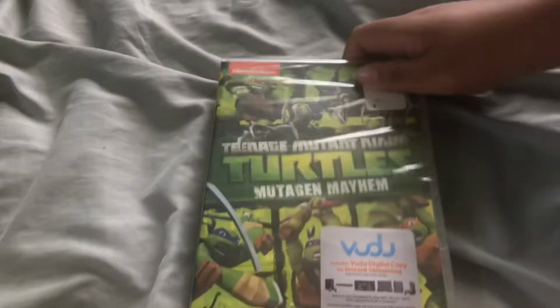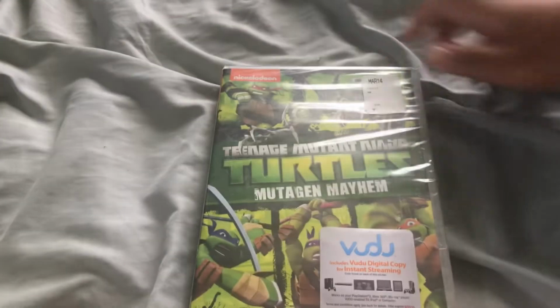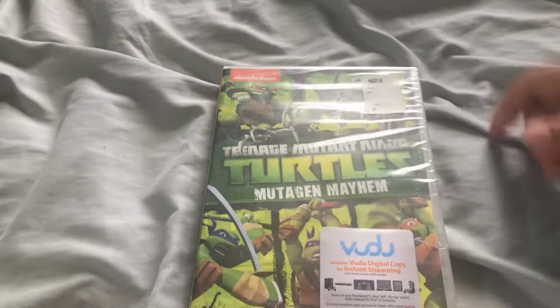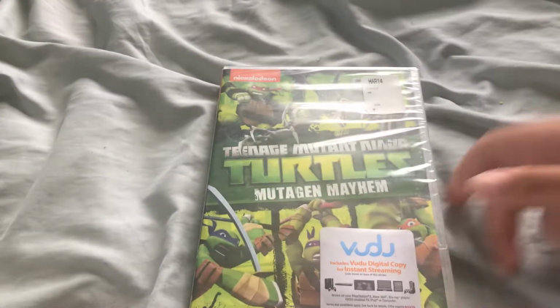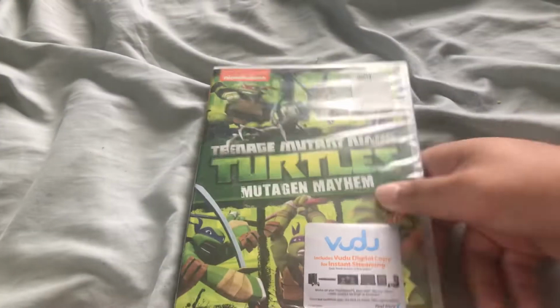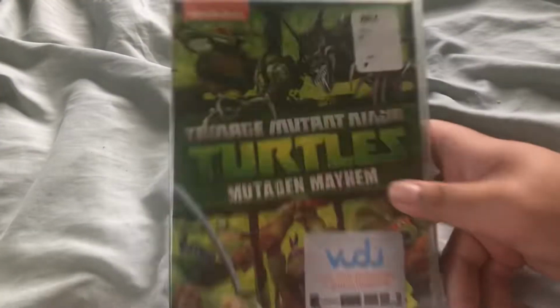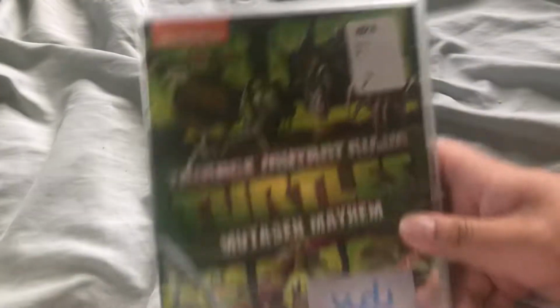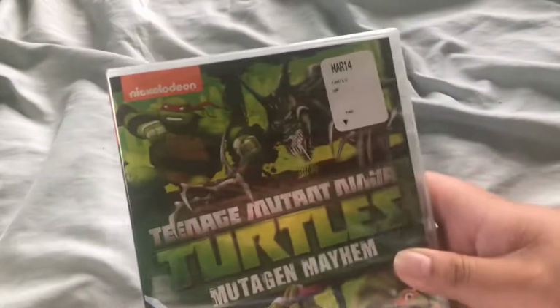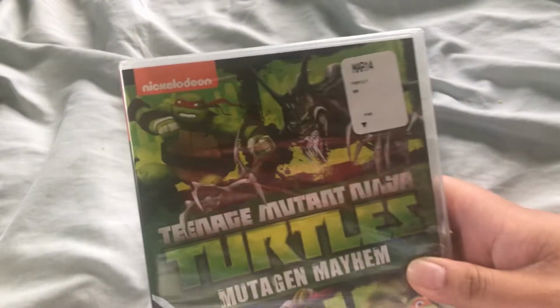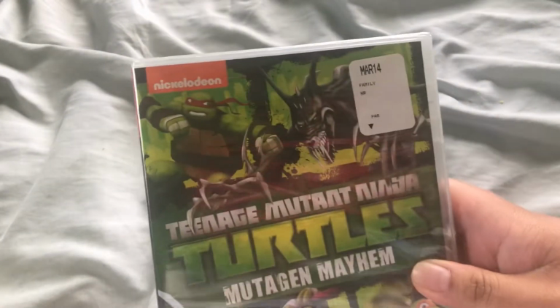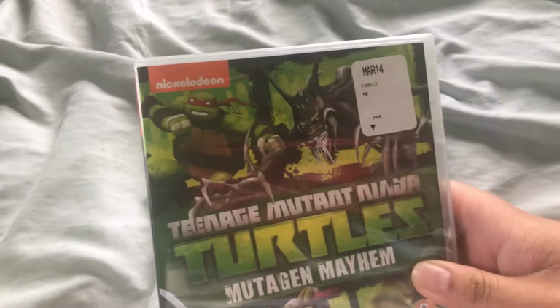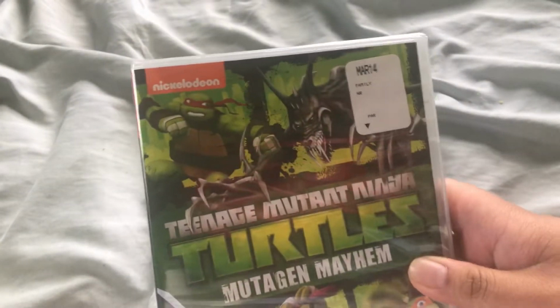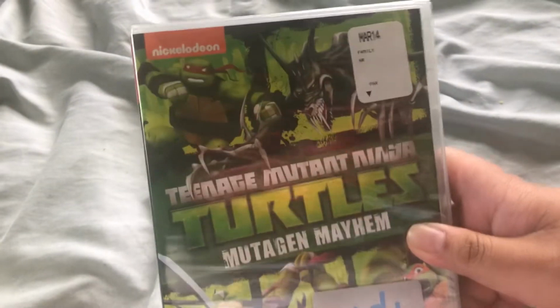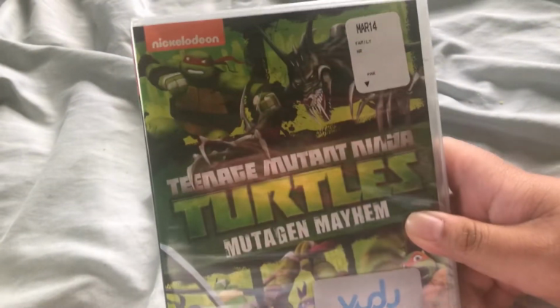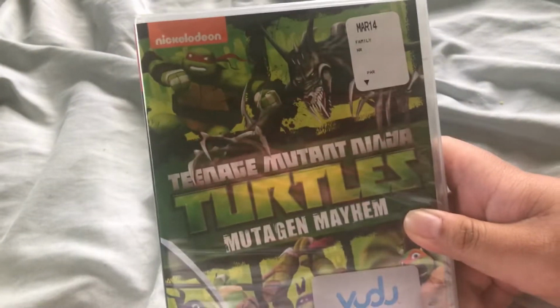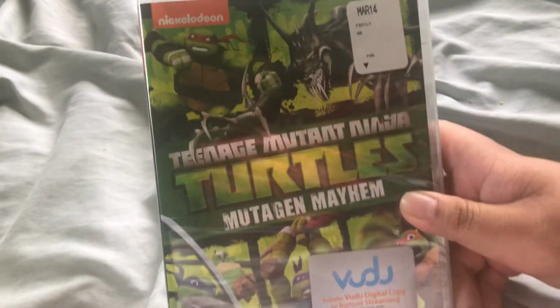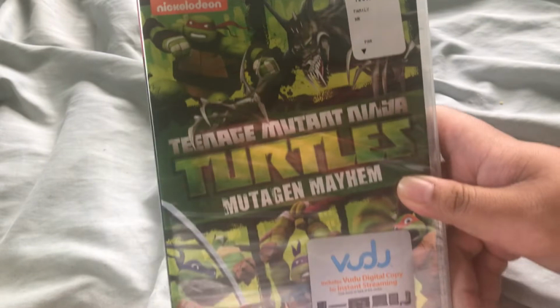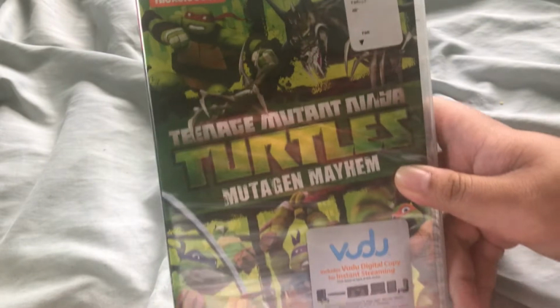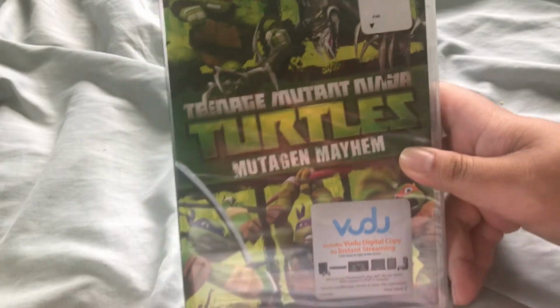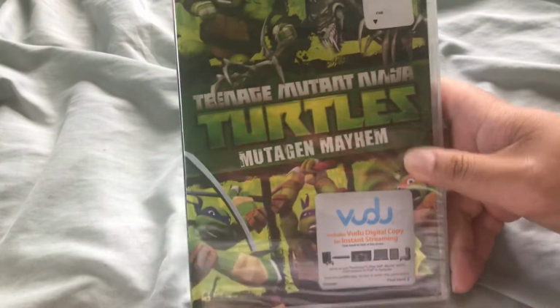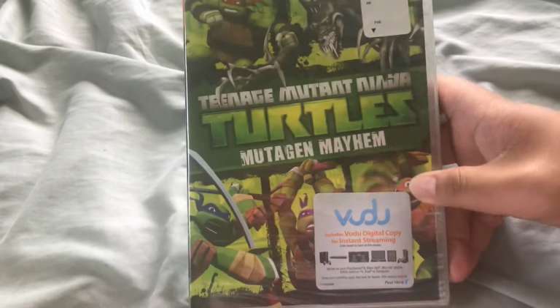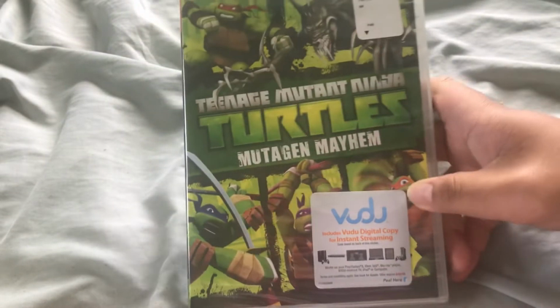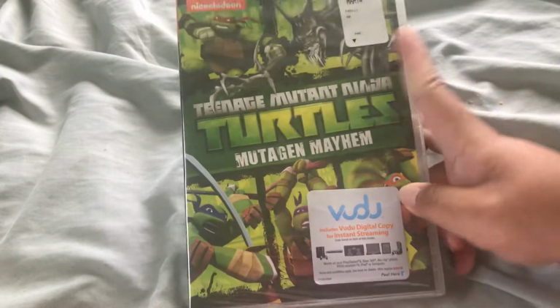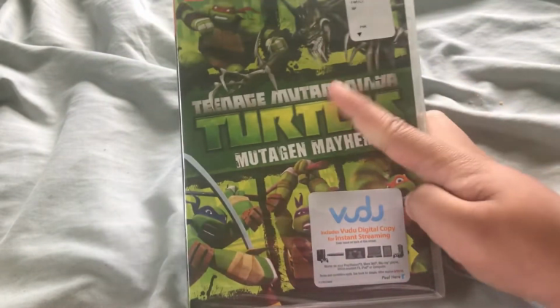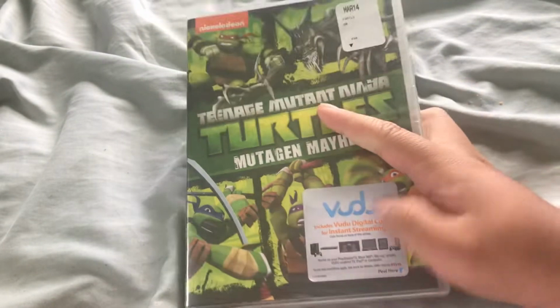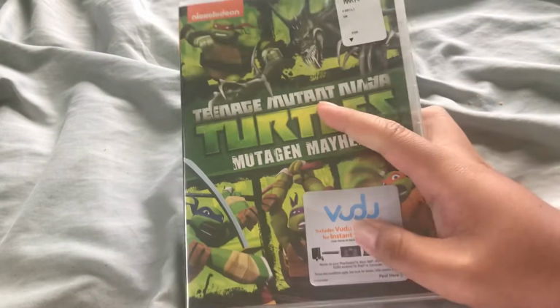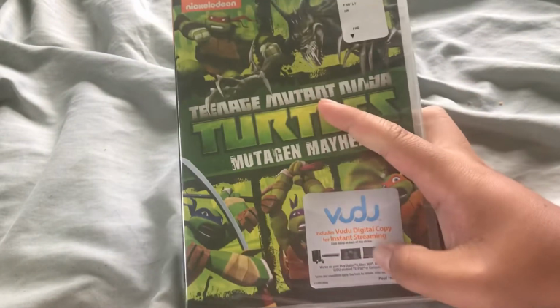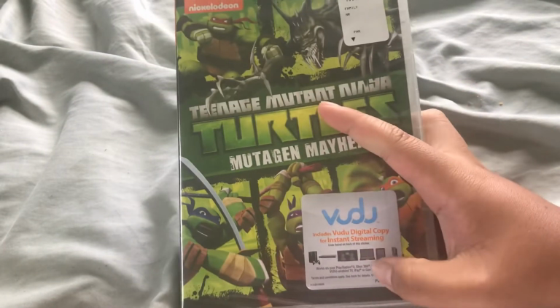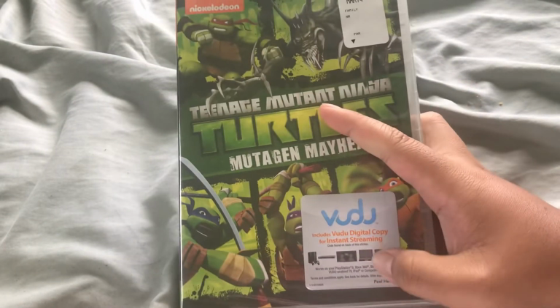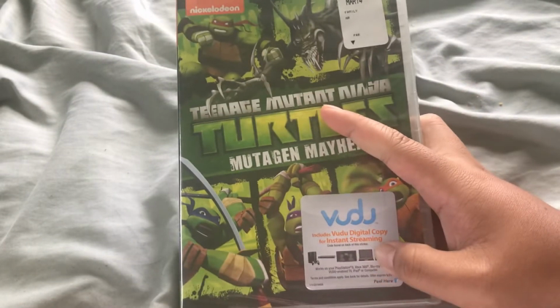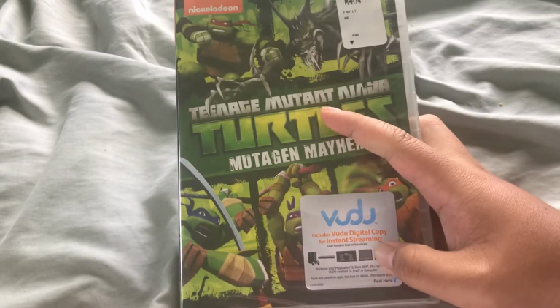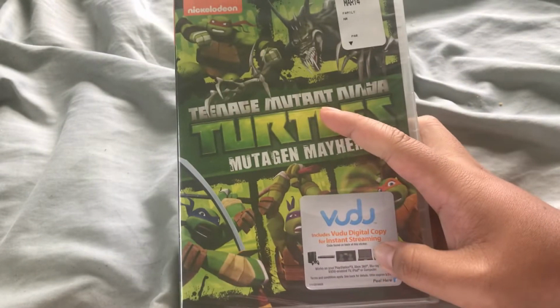So, here is the first volume, Mutagen Mayhem. This thing is alright for some reason.